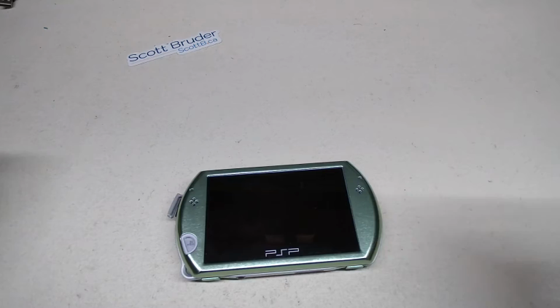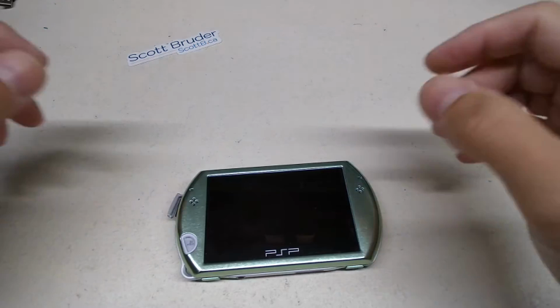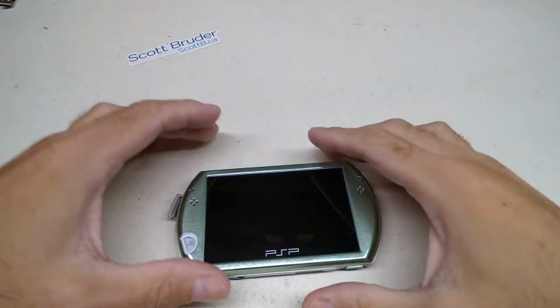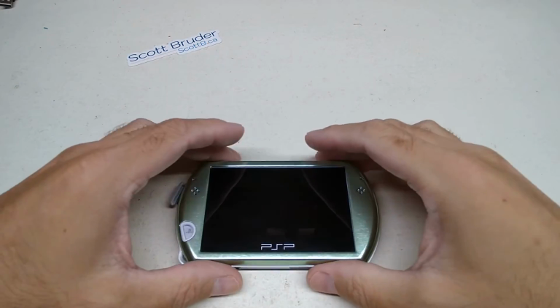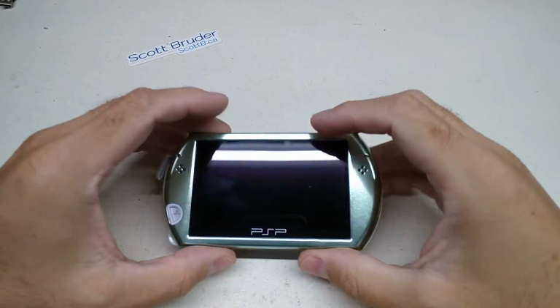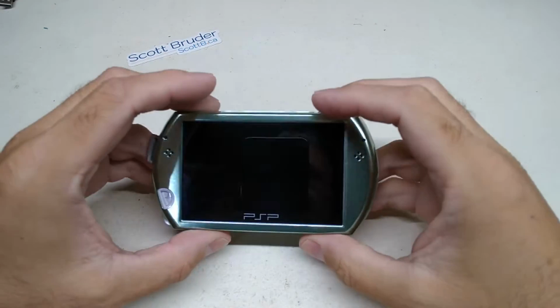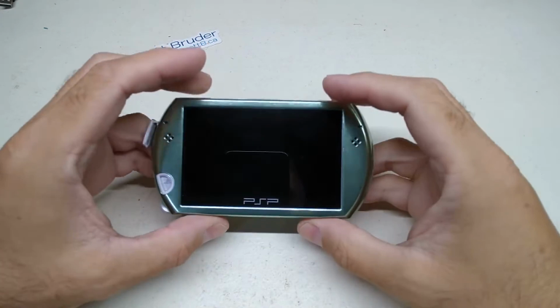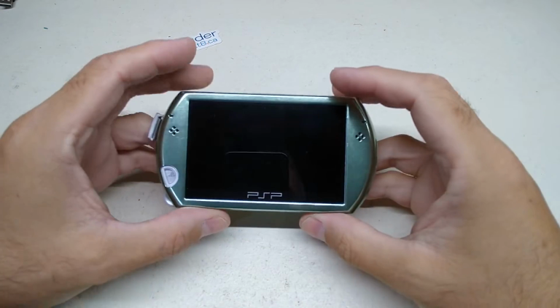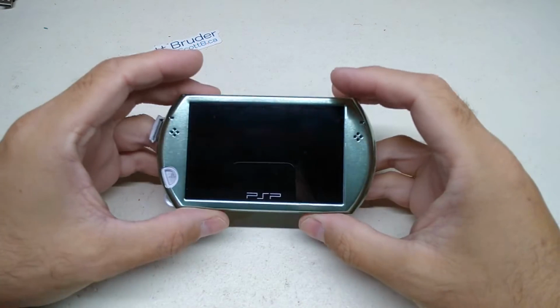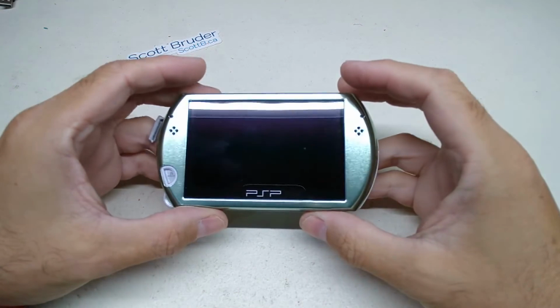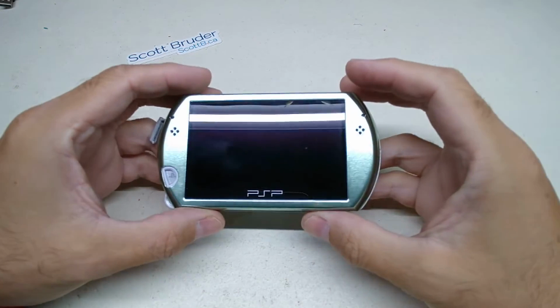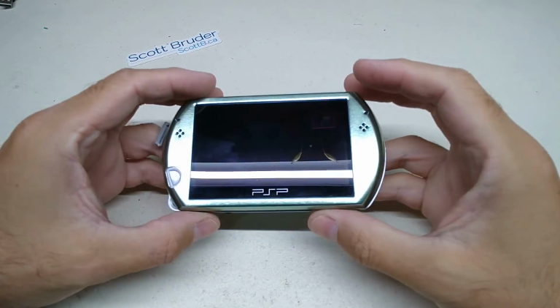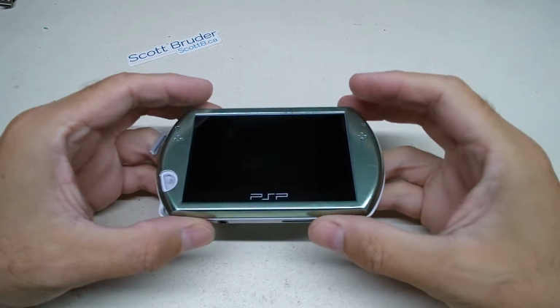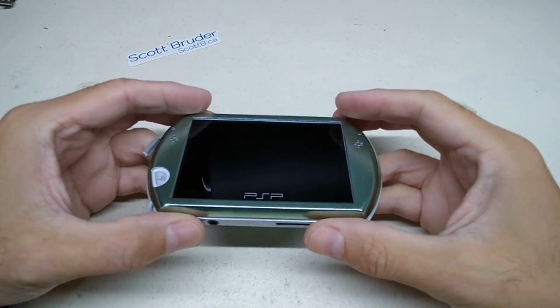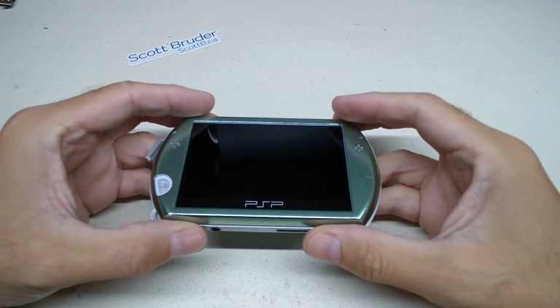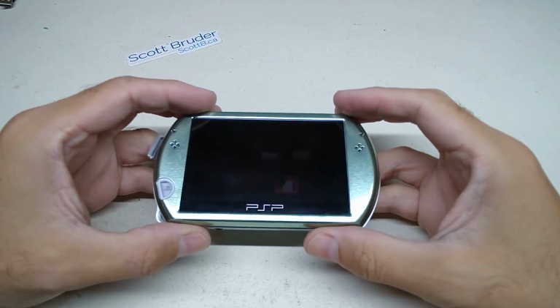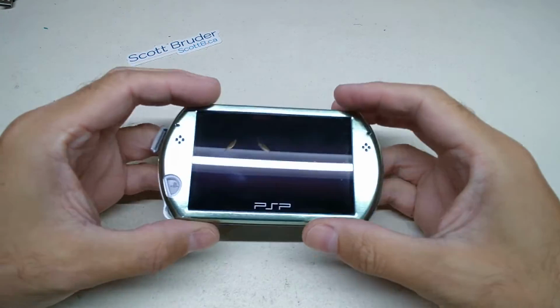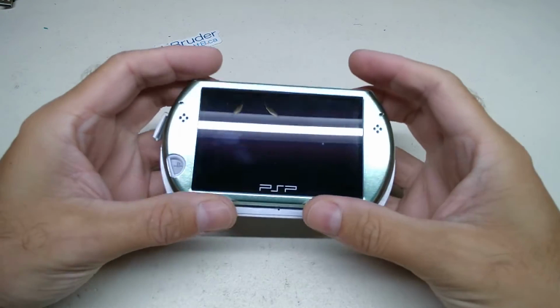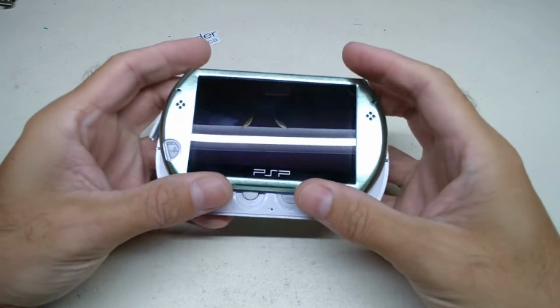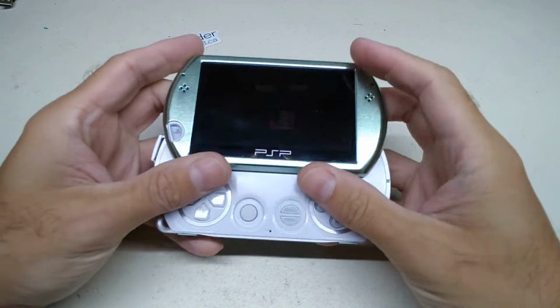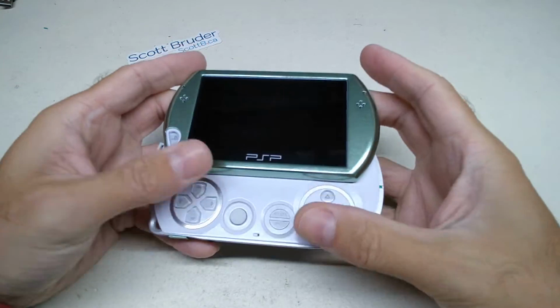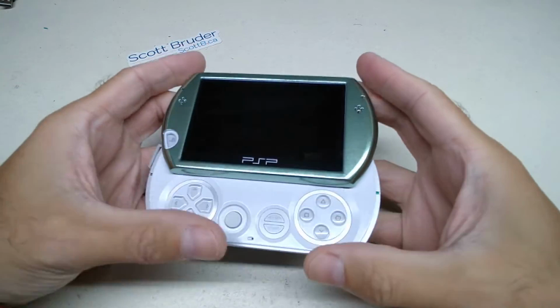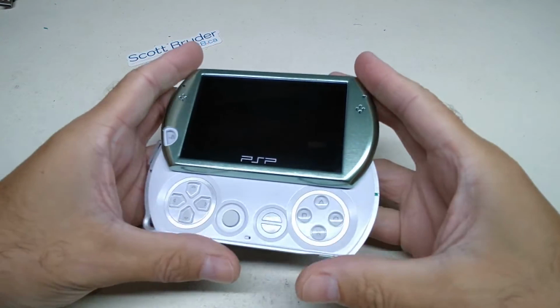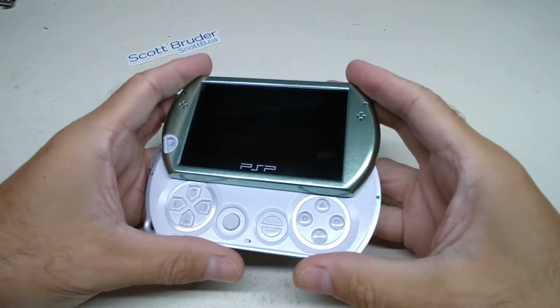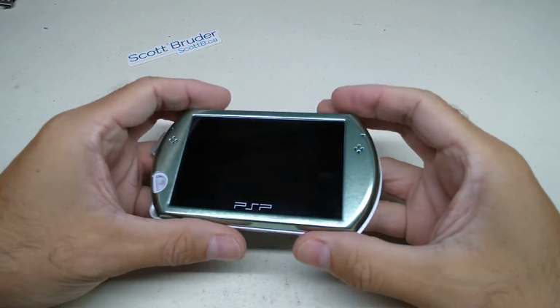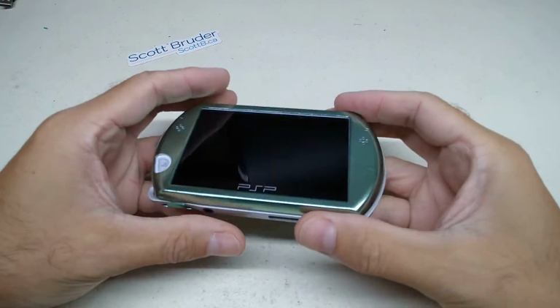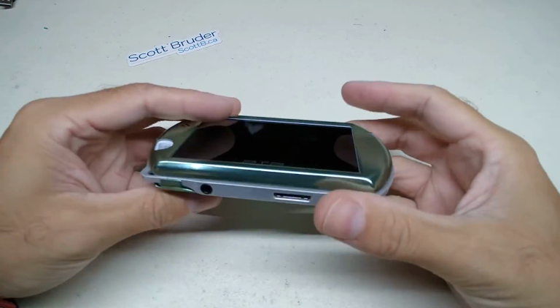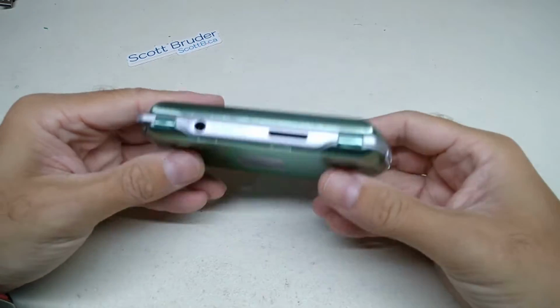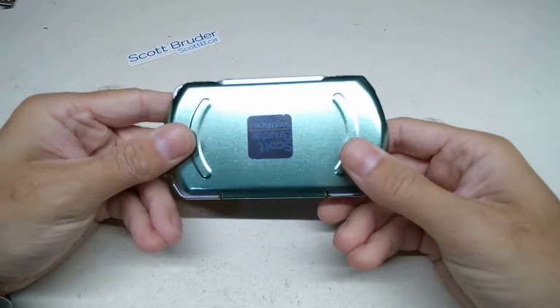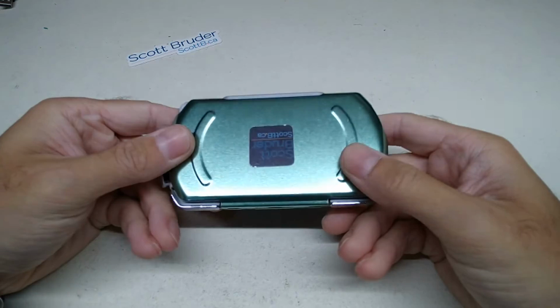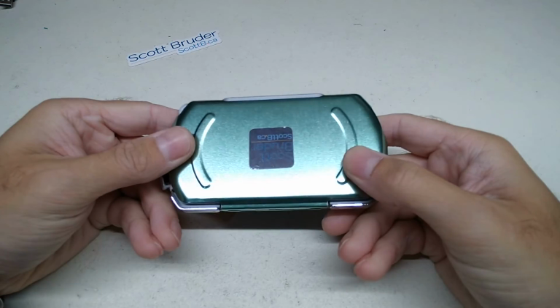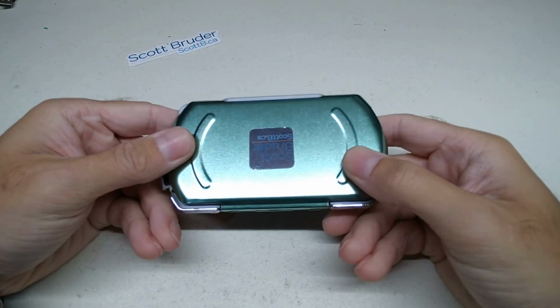My favorite portable gaming device is my PSP Go. I take it with me anywhere I can.